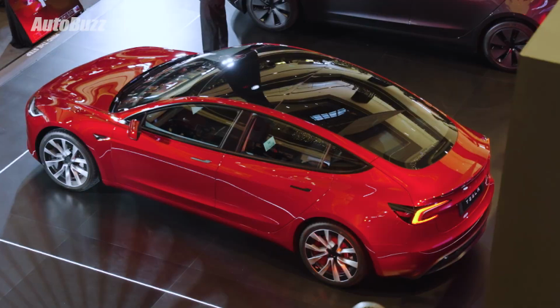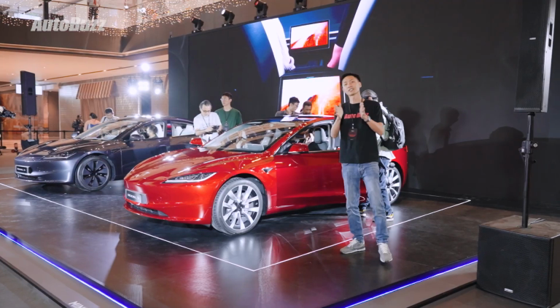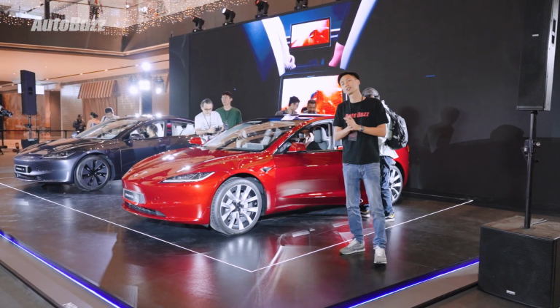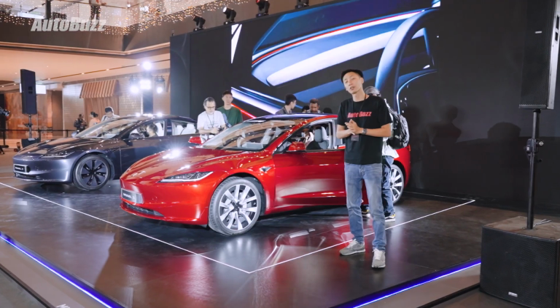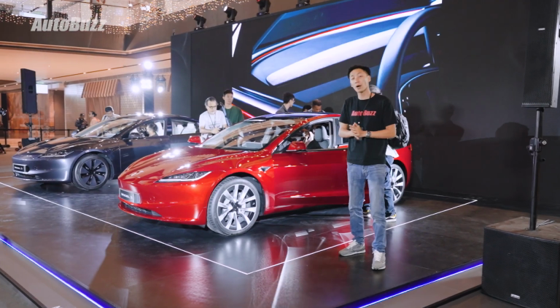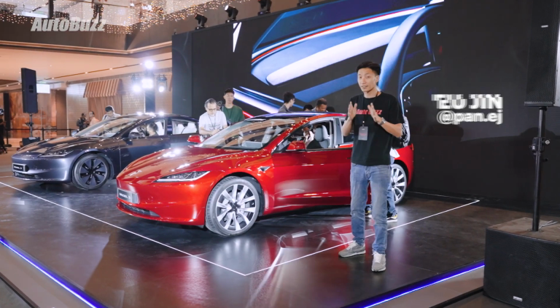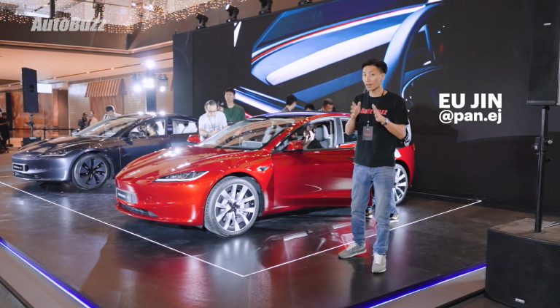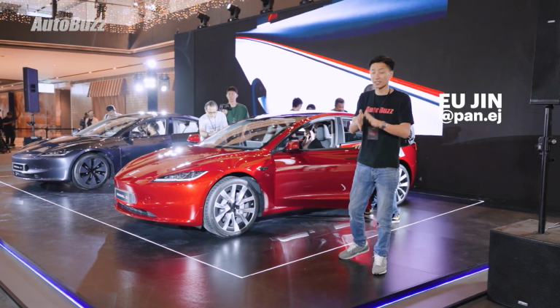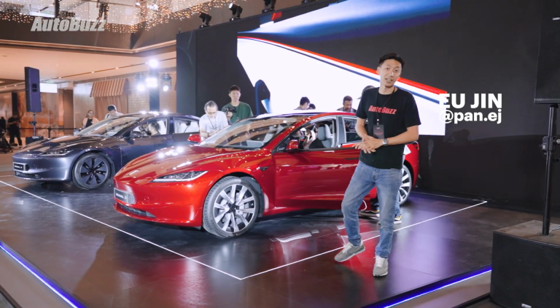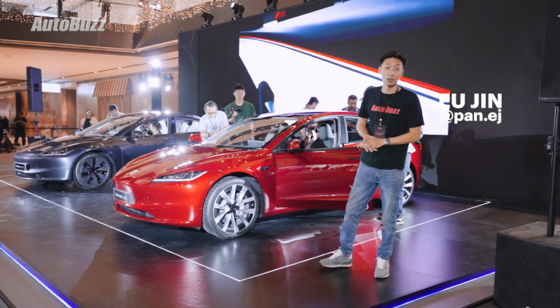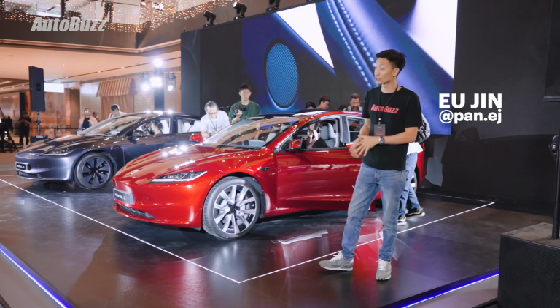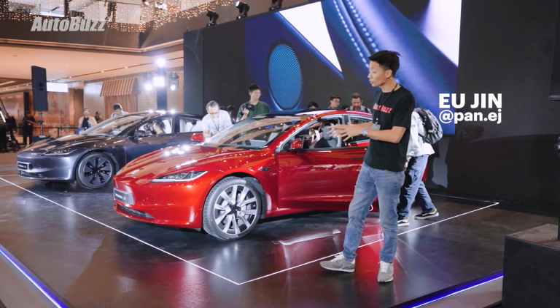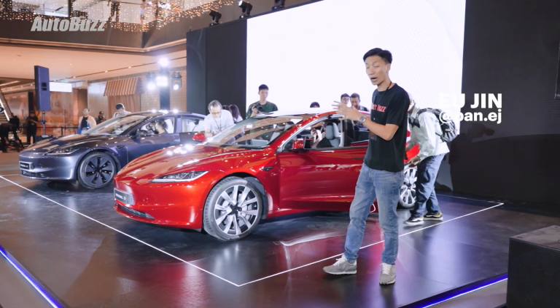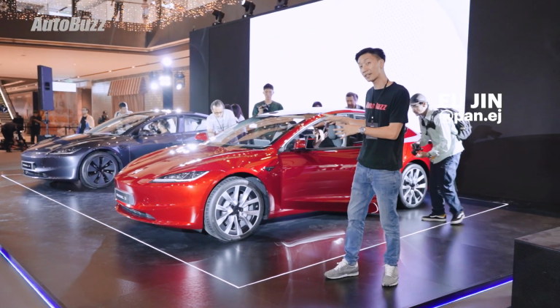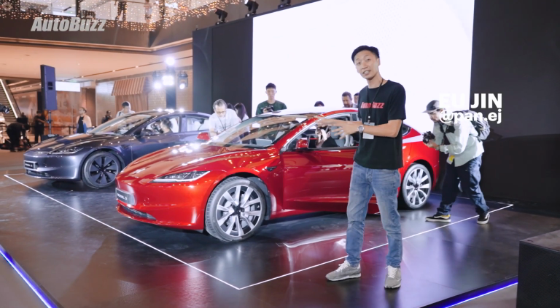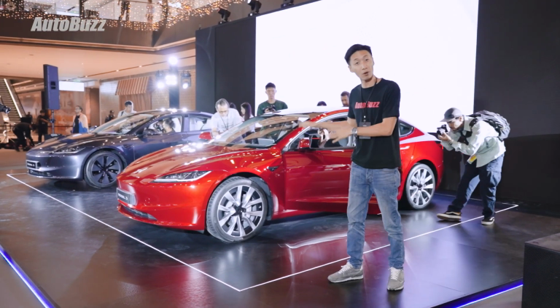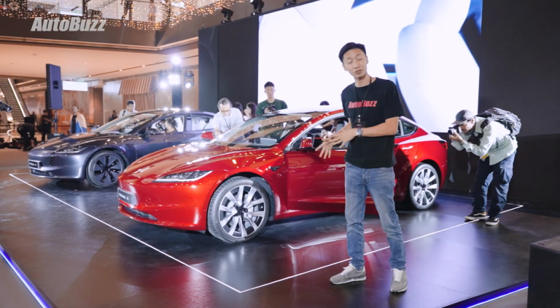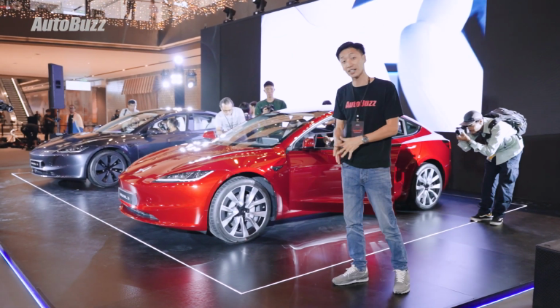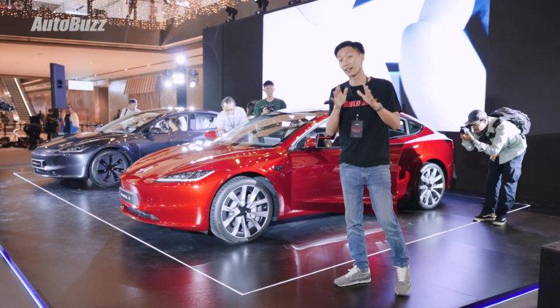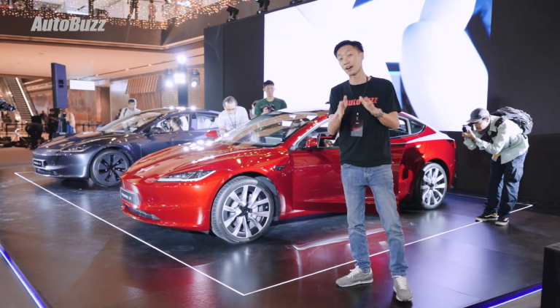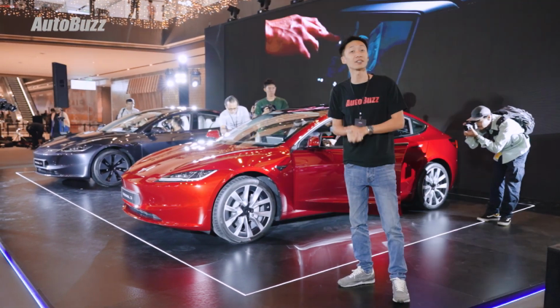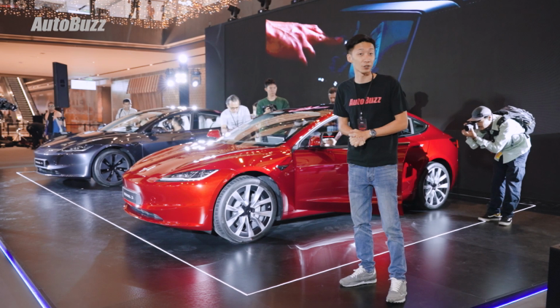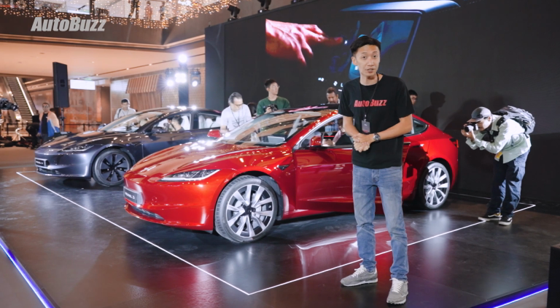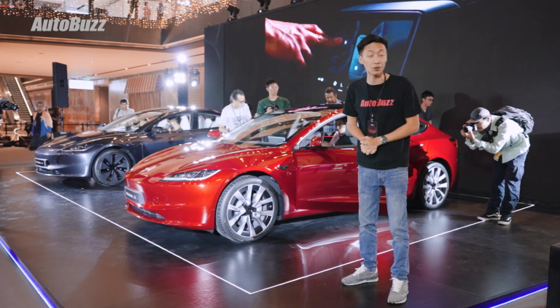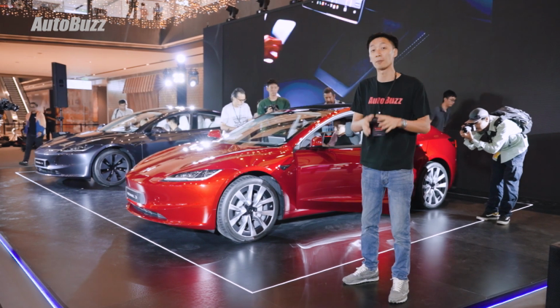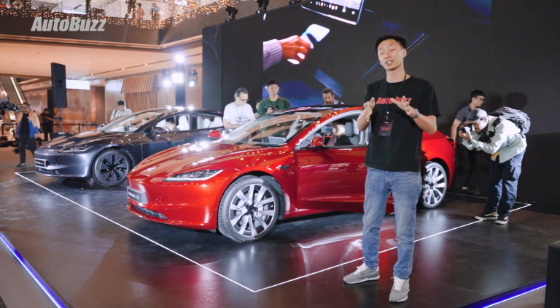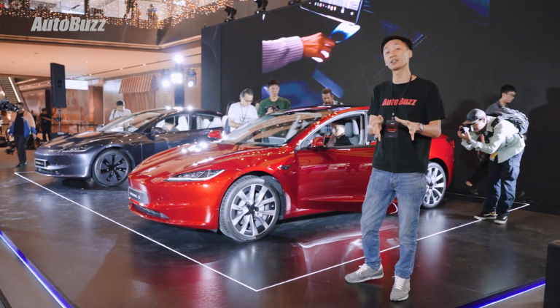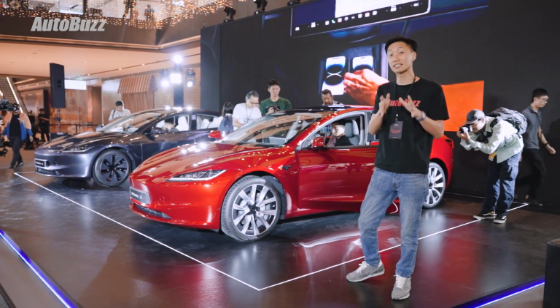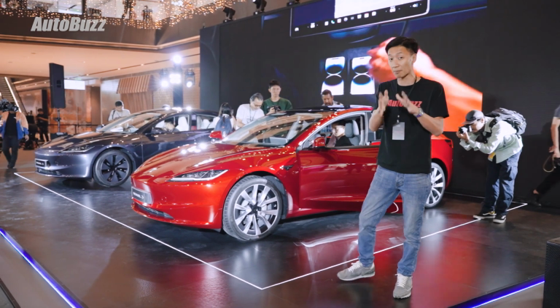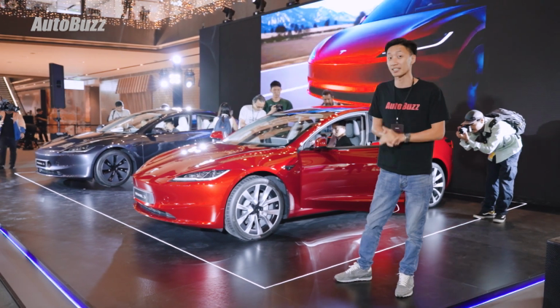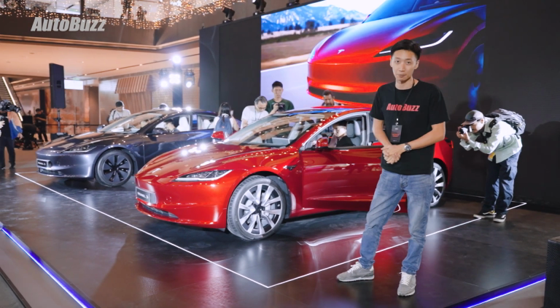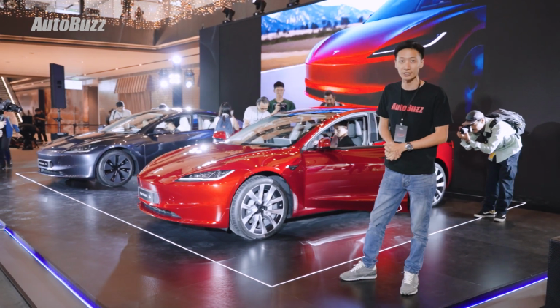First it was the Model Y, now Tesla has launched the new updated Model 3, and here are 5 things you need to know about the company's best-selling model.